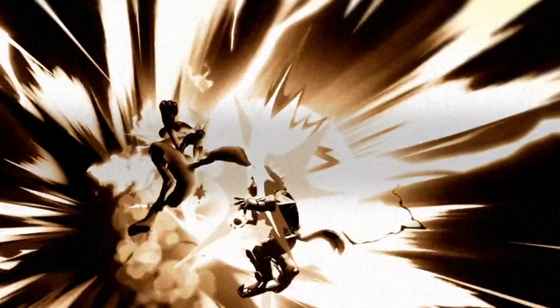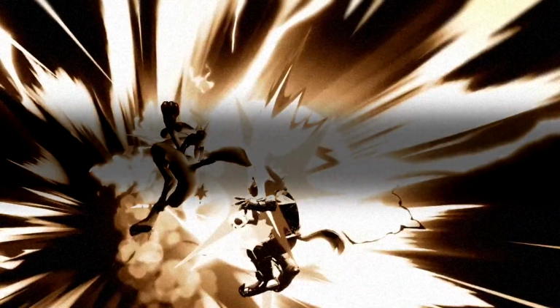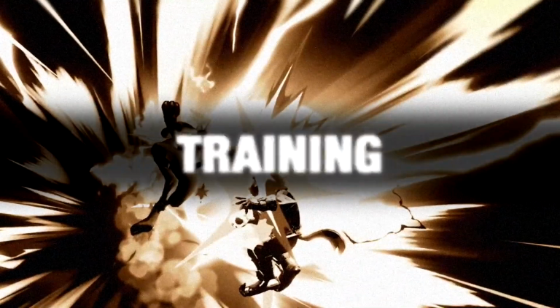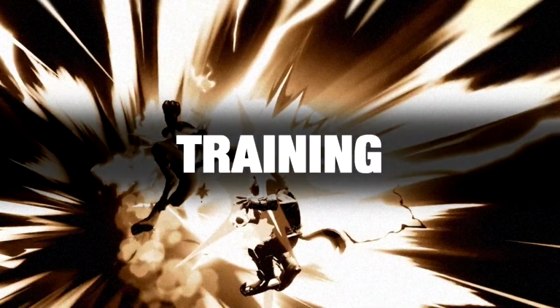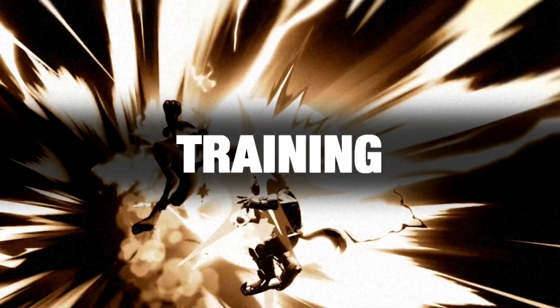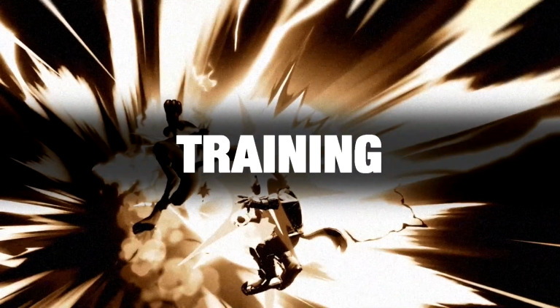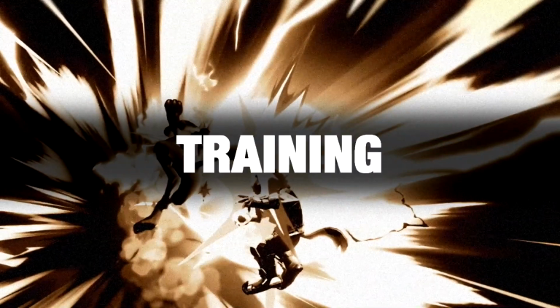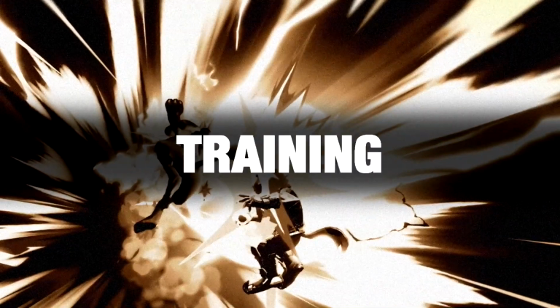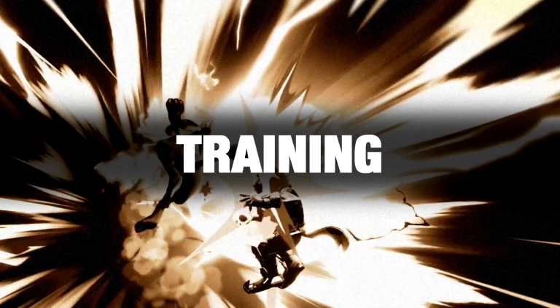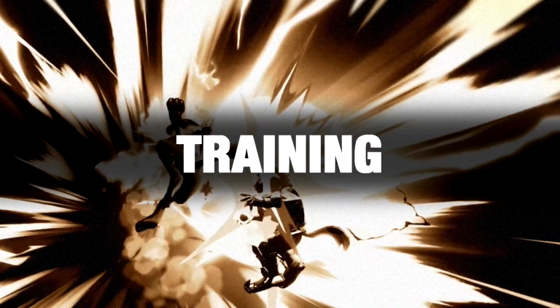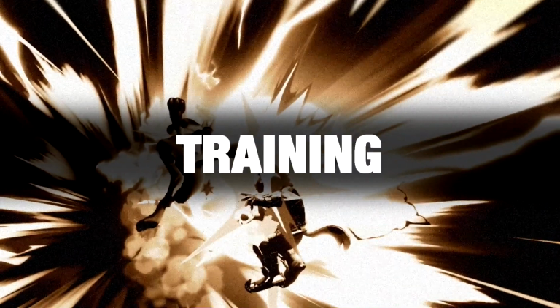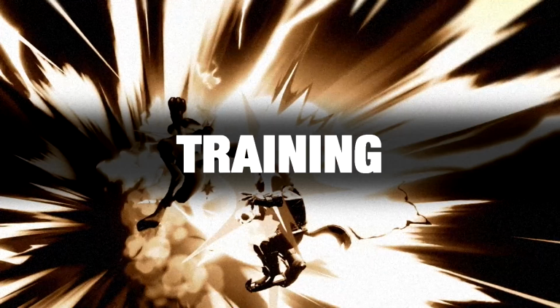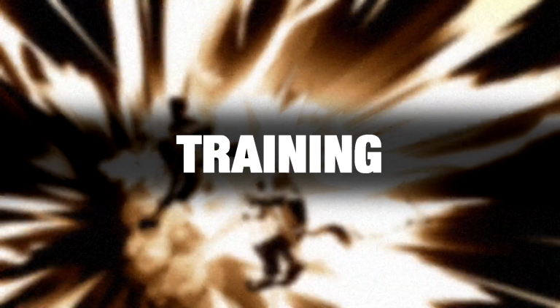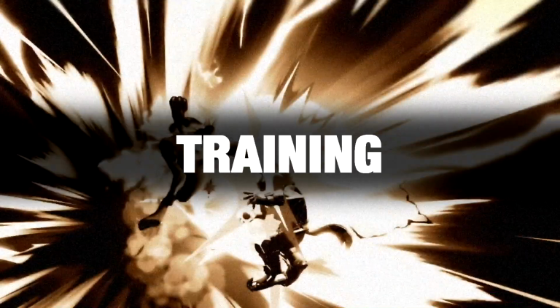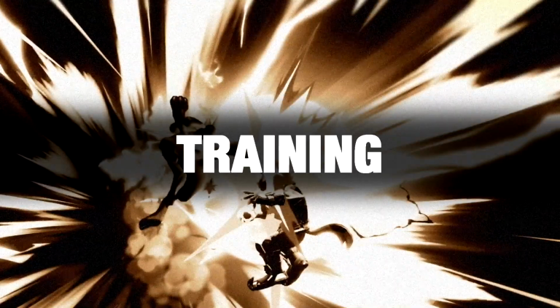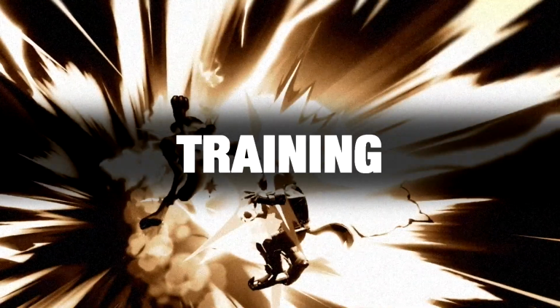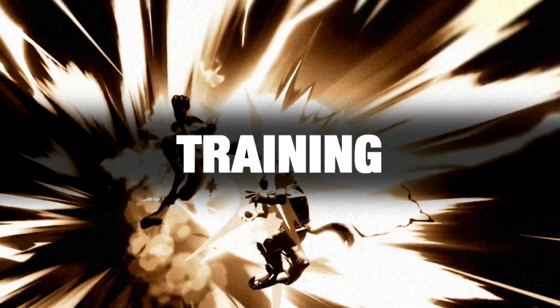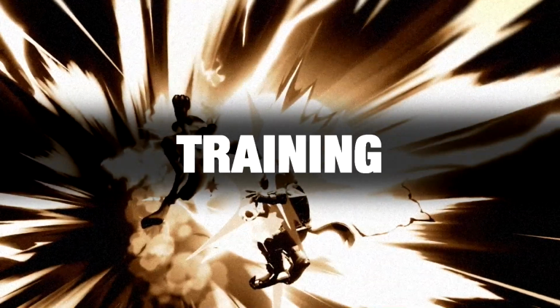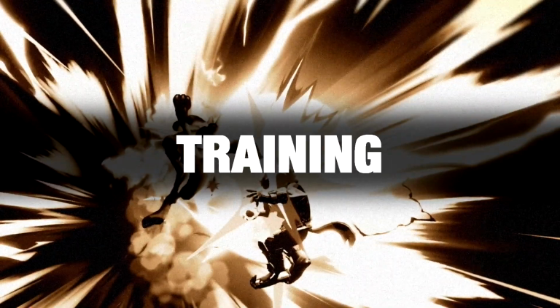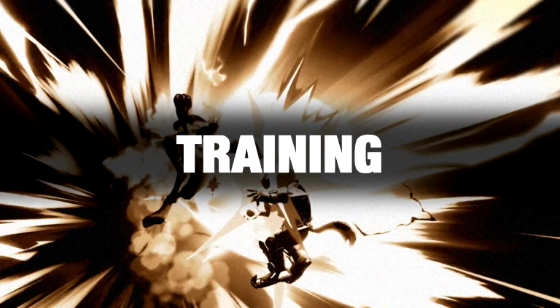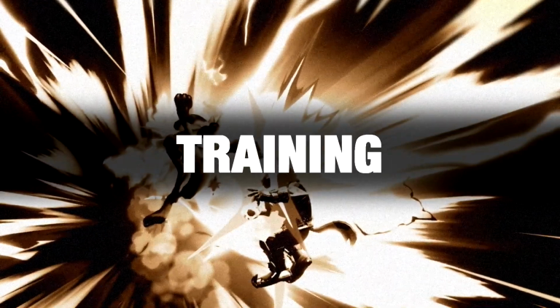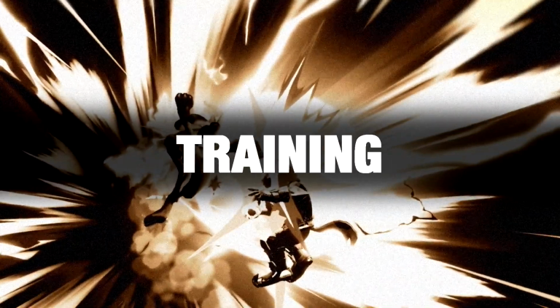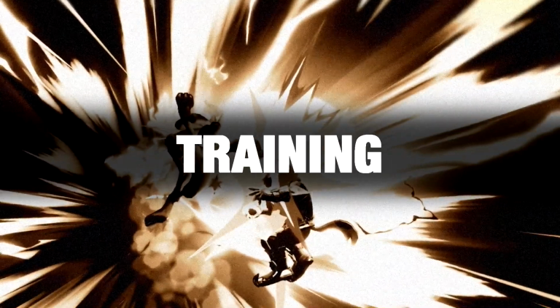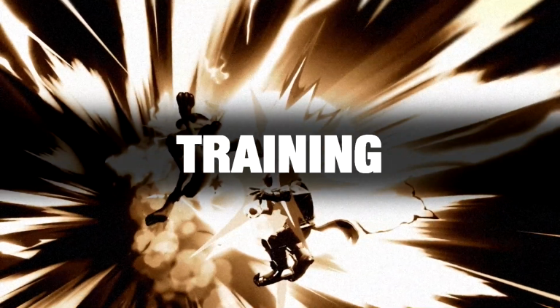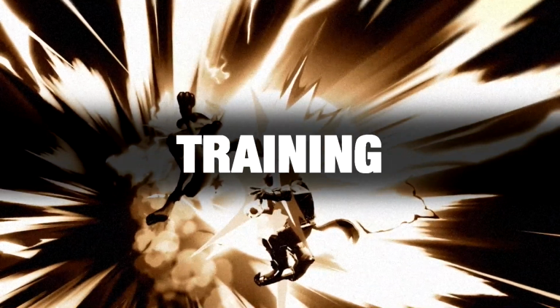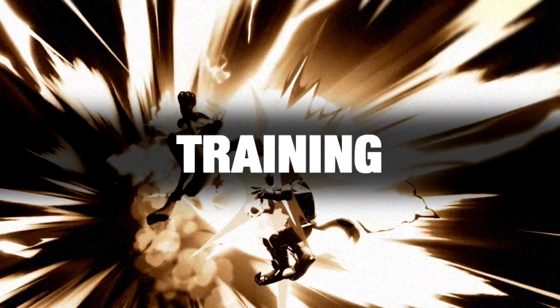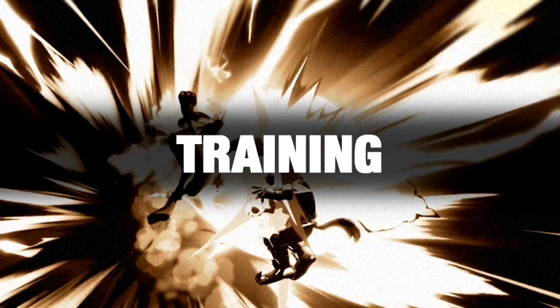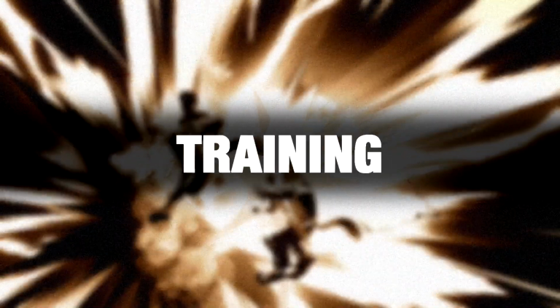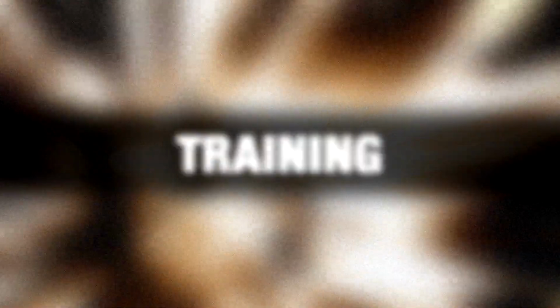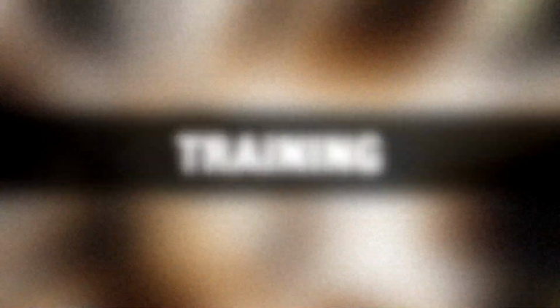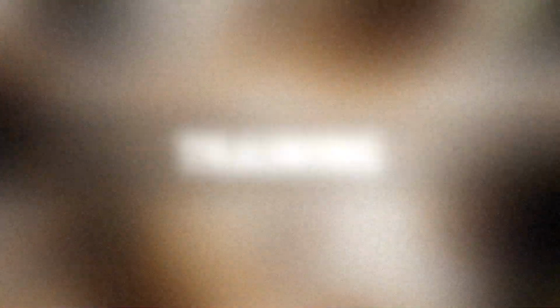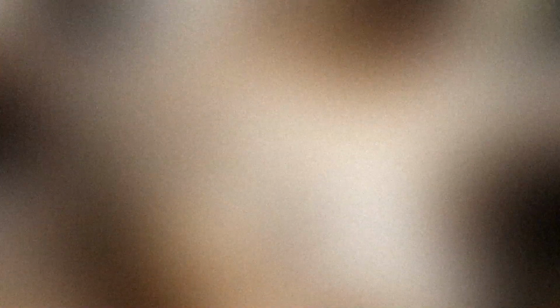Quite a few people have asked for this, so here we are! A quick video on my control scheme for Lucario, as well as my usual routine for warming up.